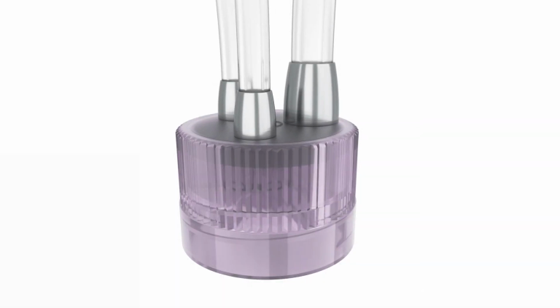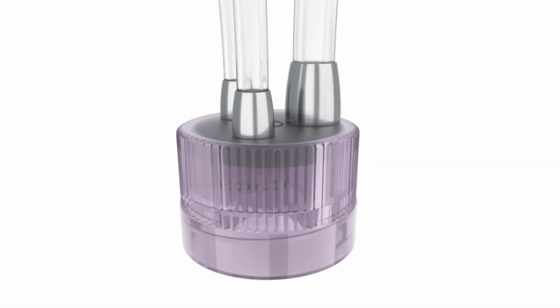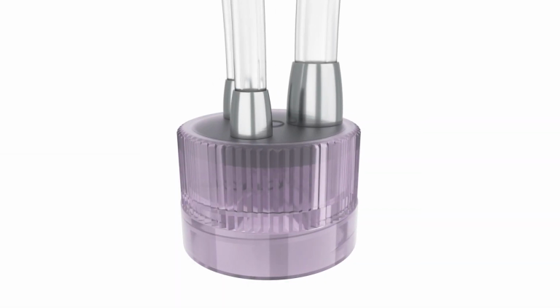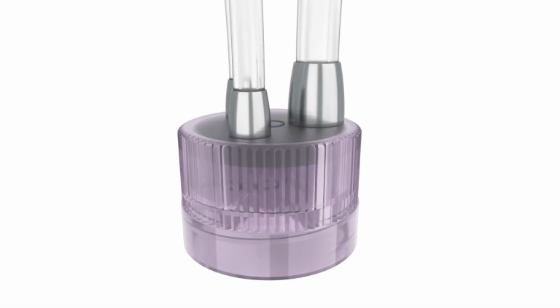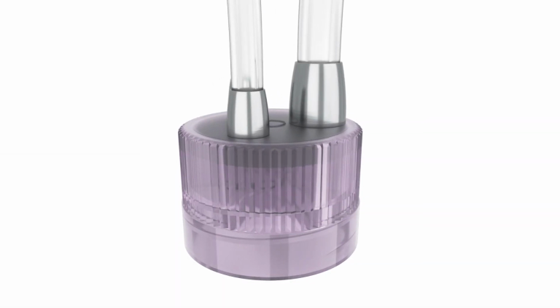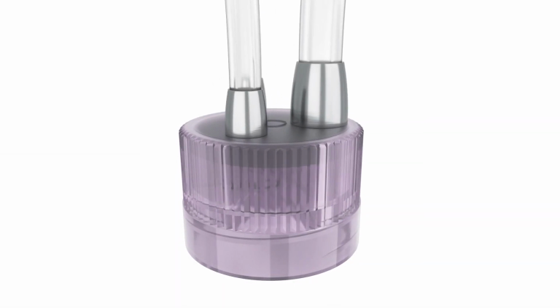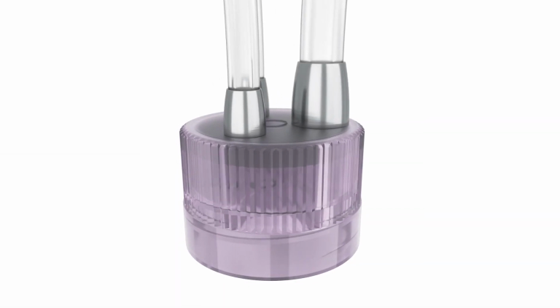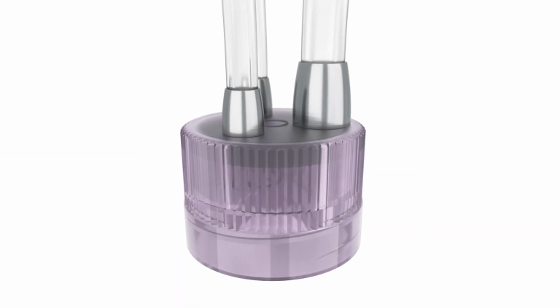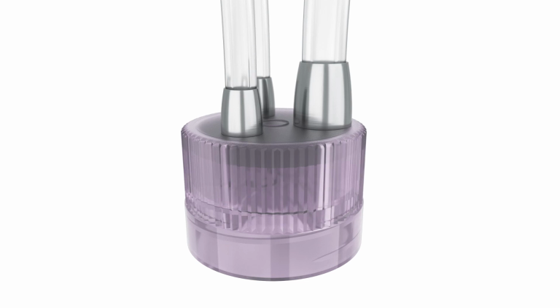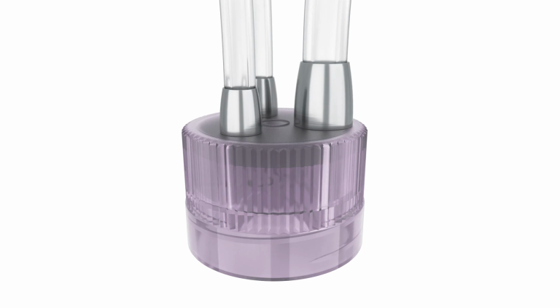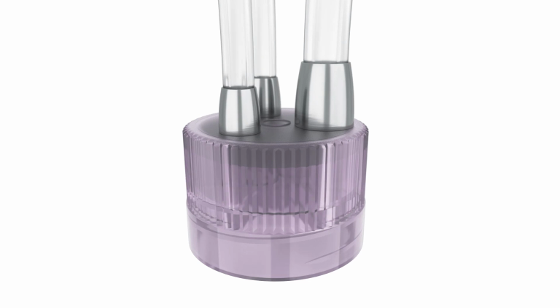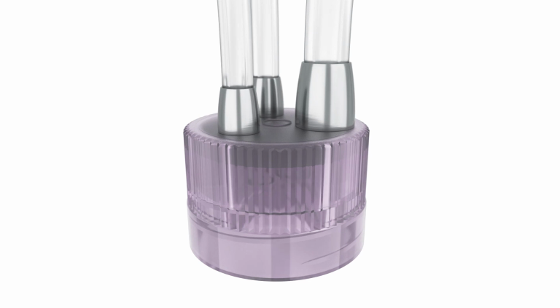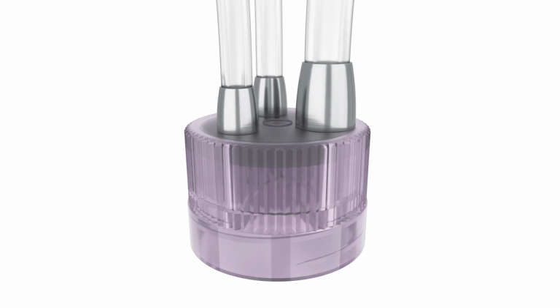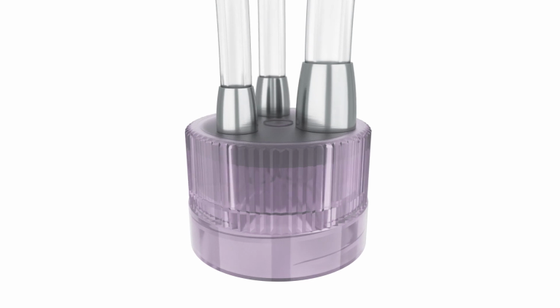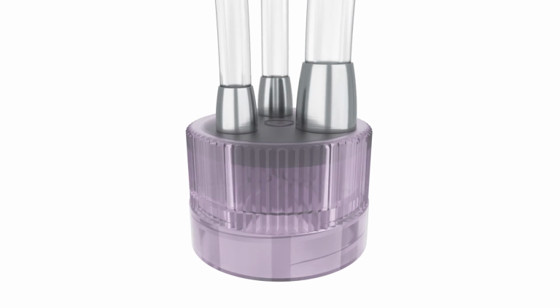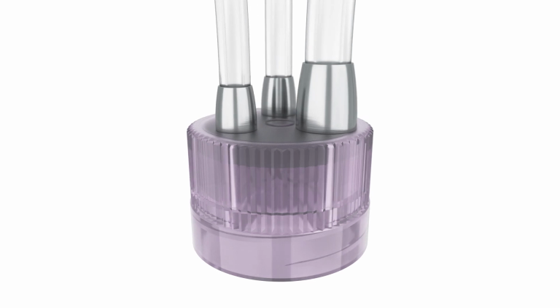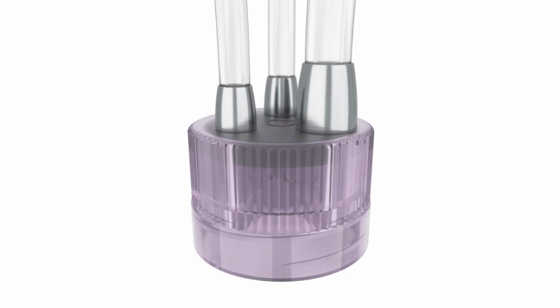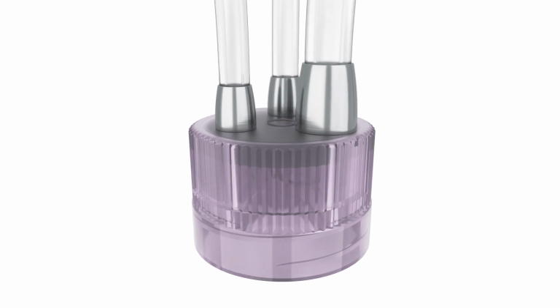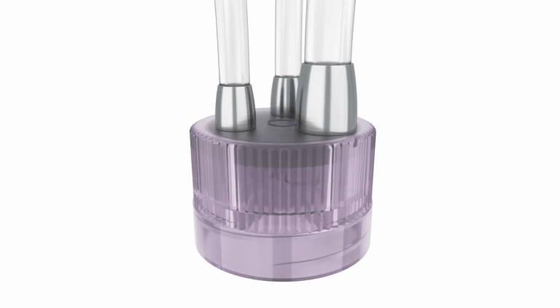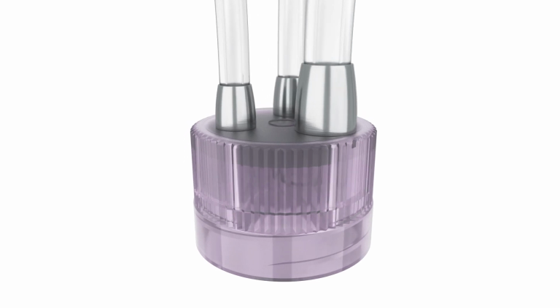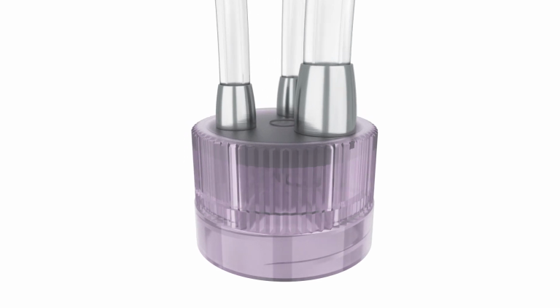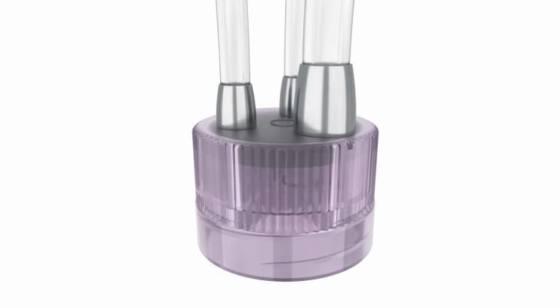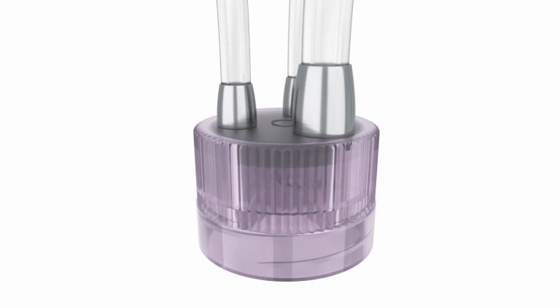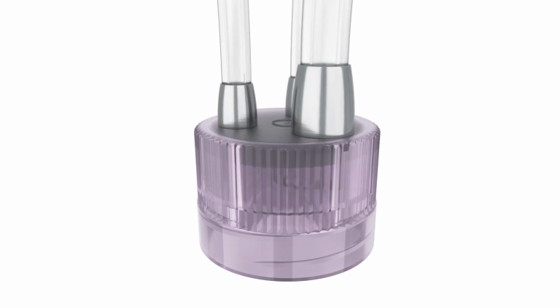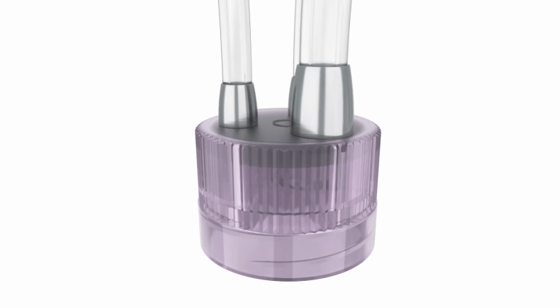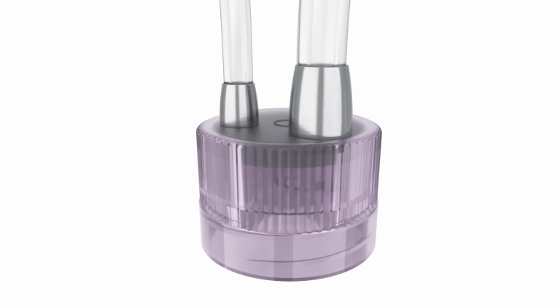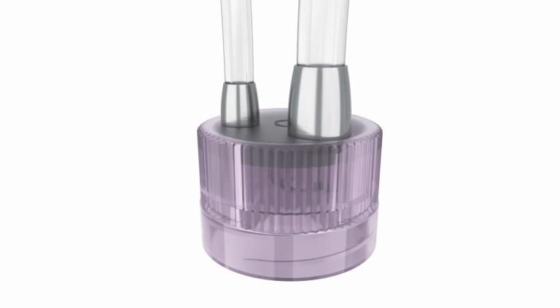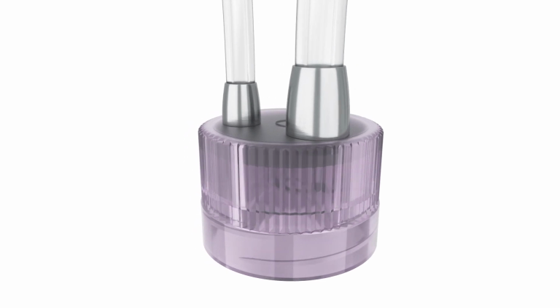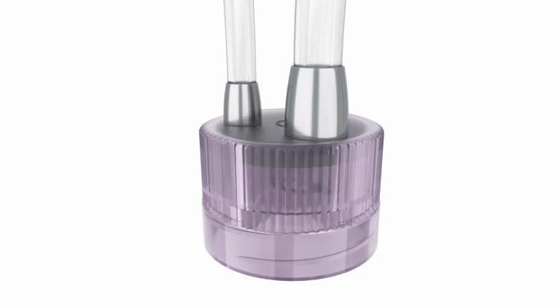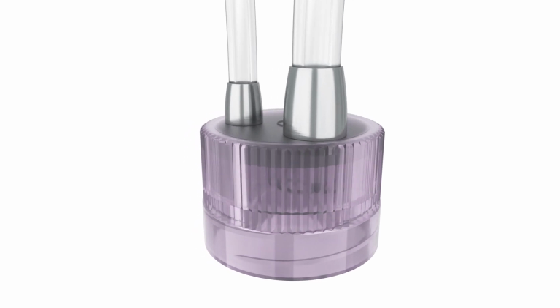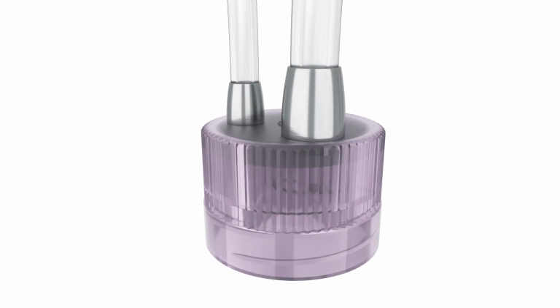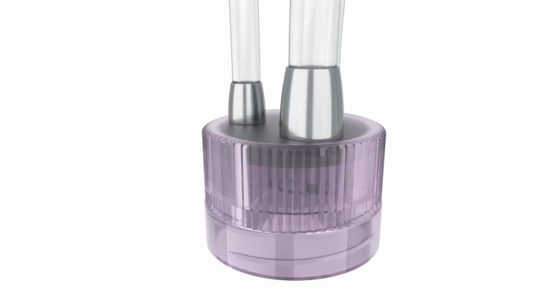MyCap bottle closures. Robust, easy, aseptic, and one-for-all.